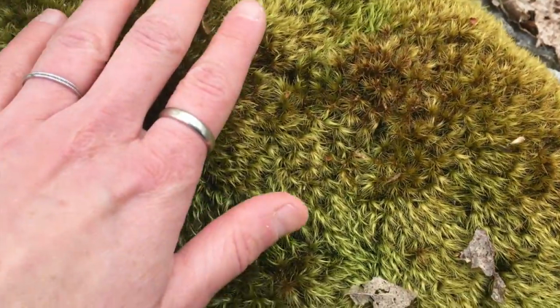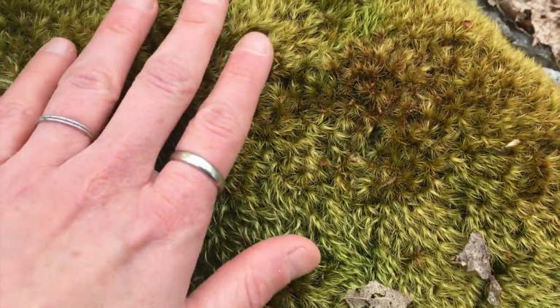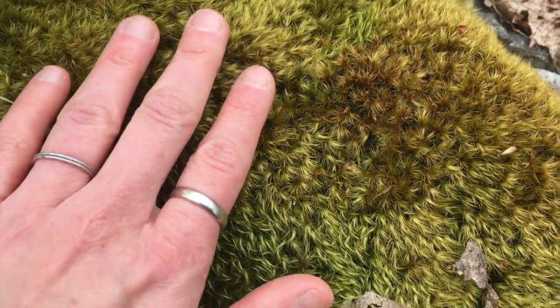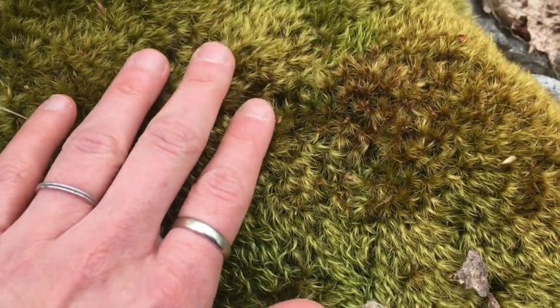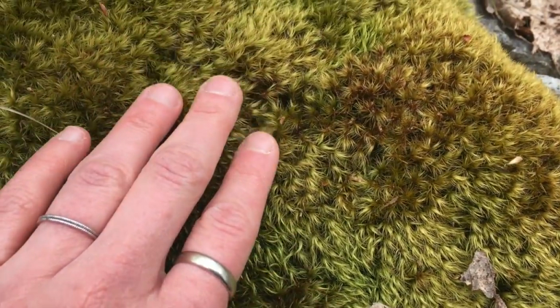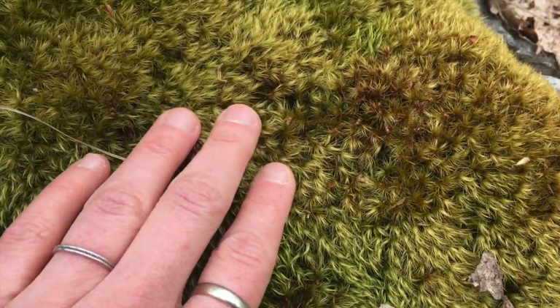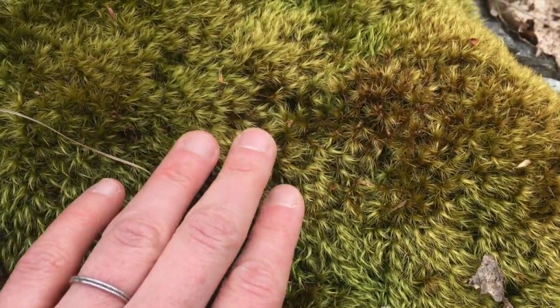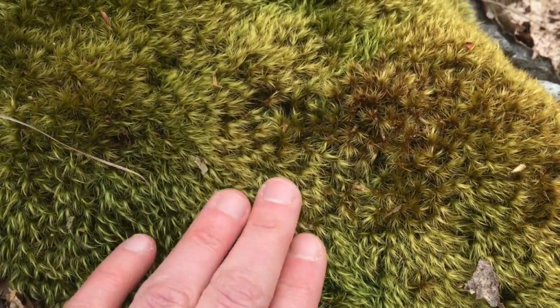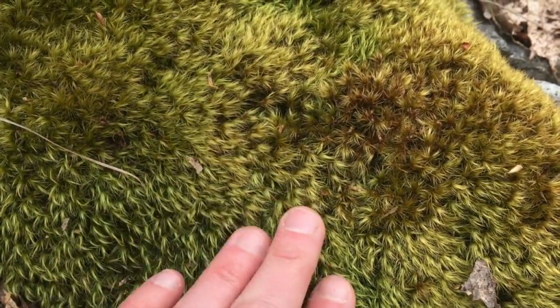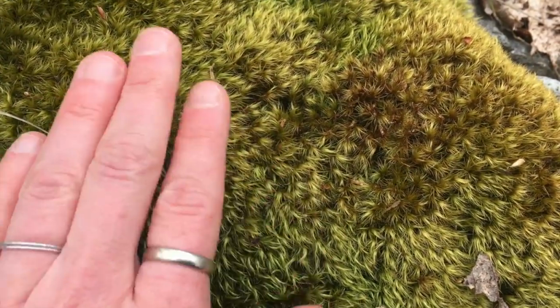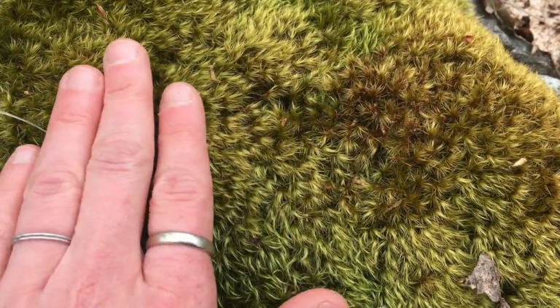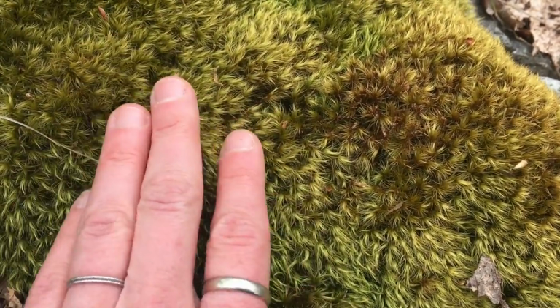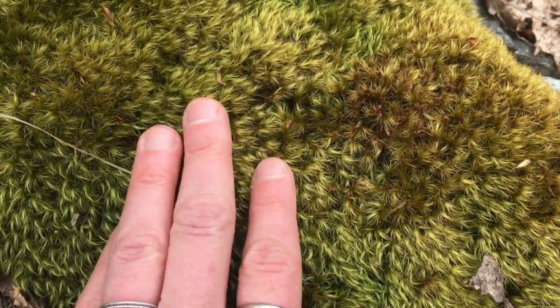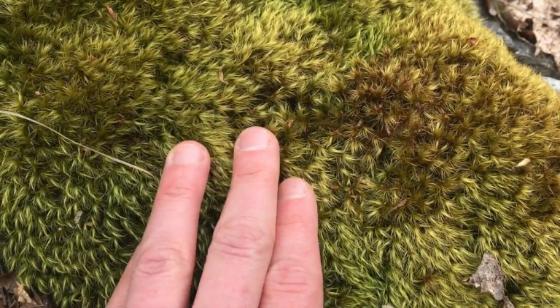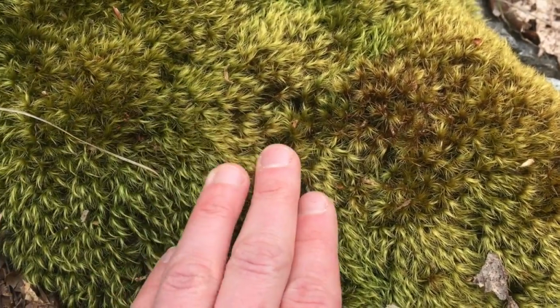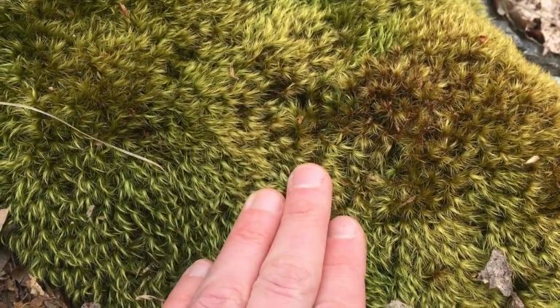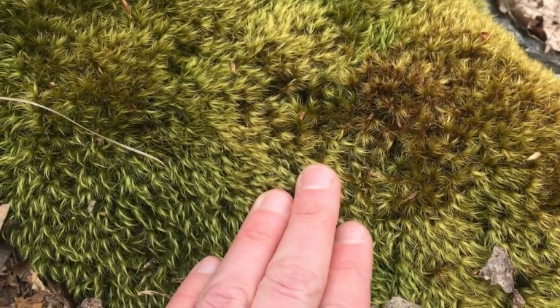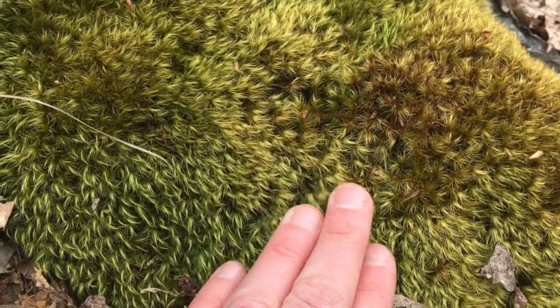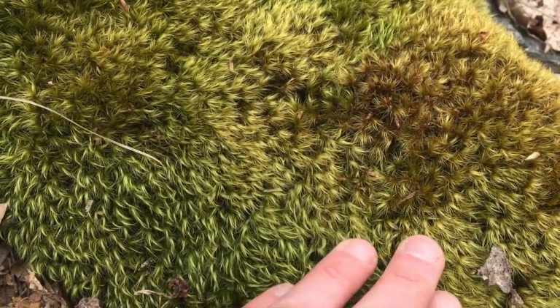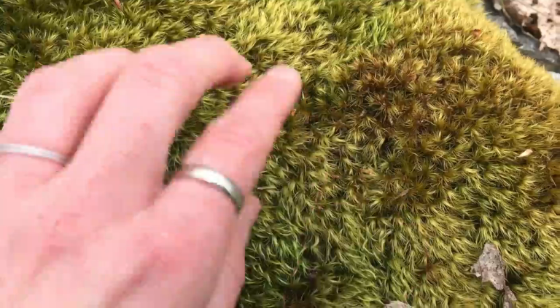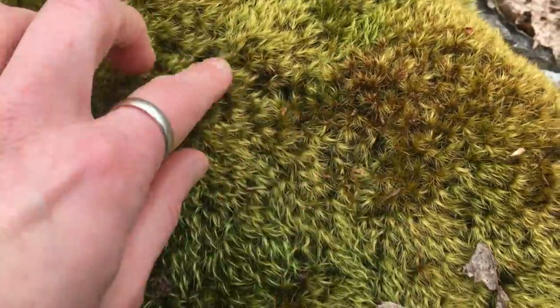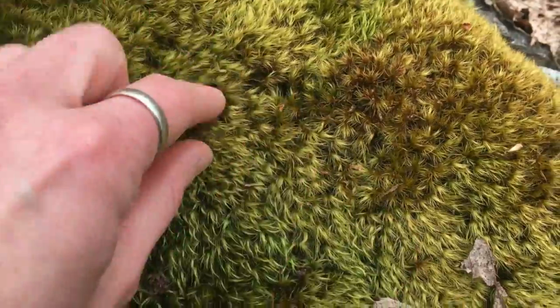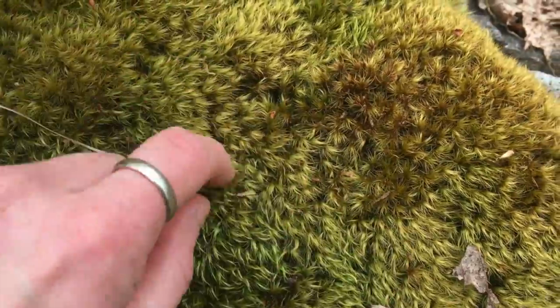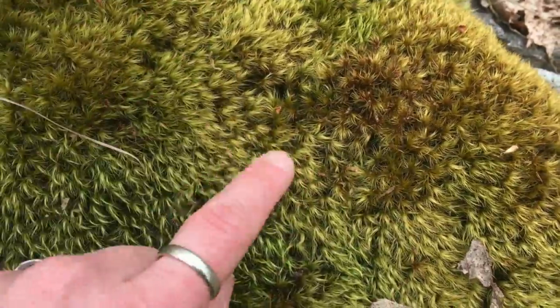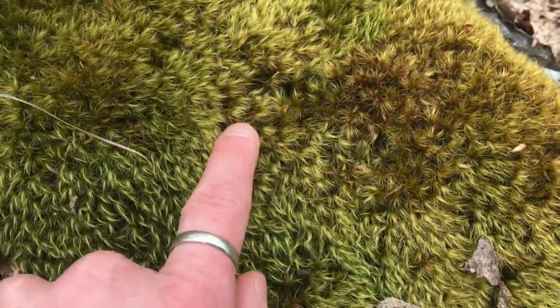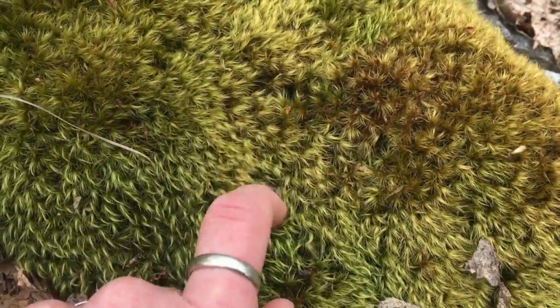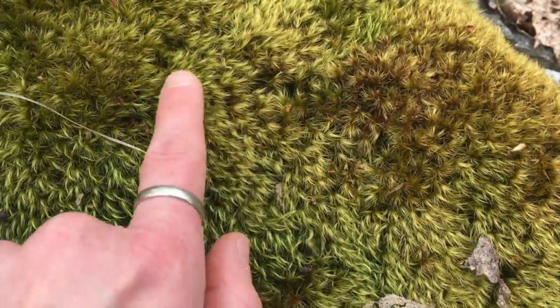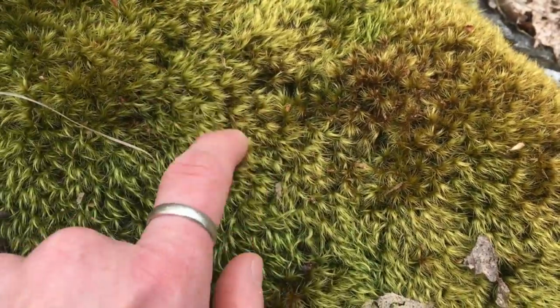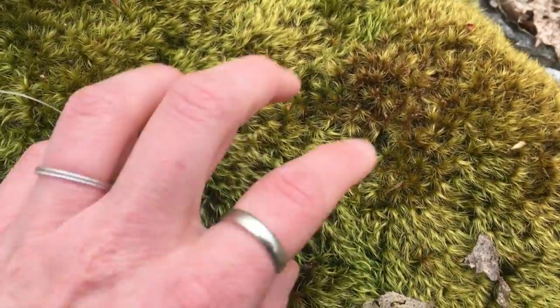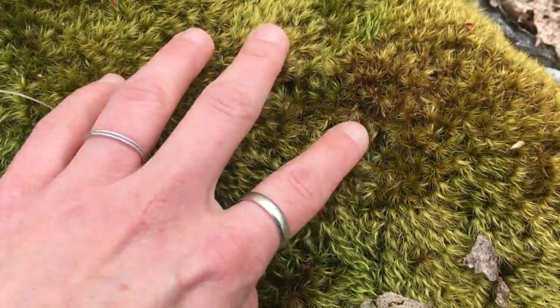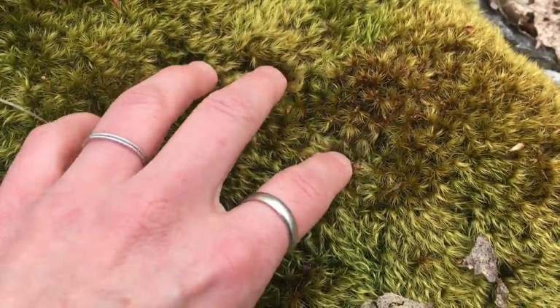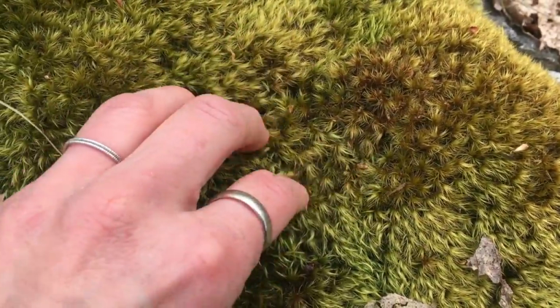This moss is kind of fluffy — less fluffy than I would think.